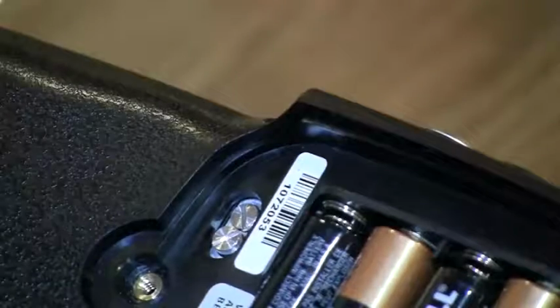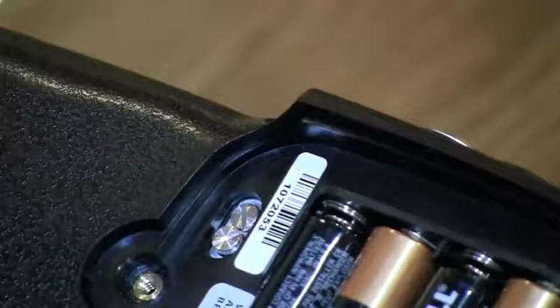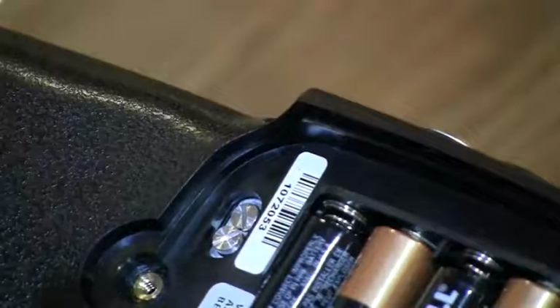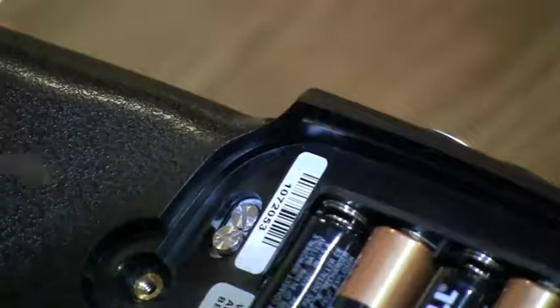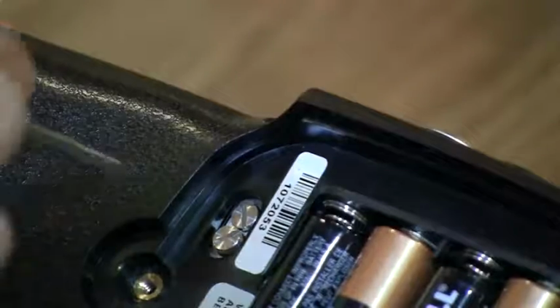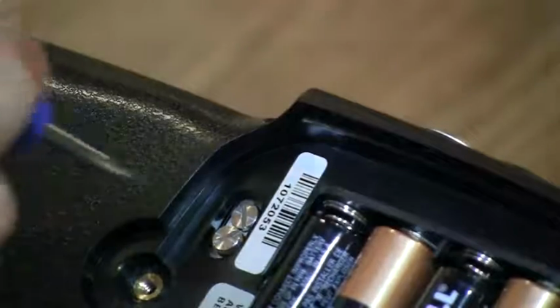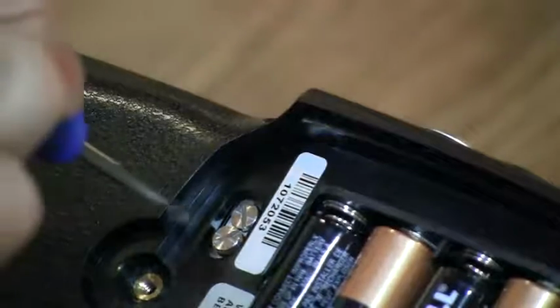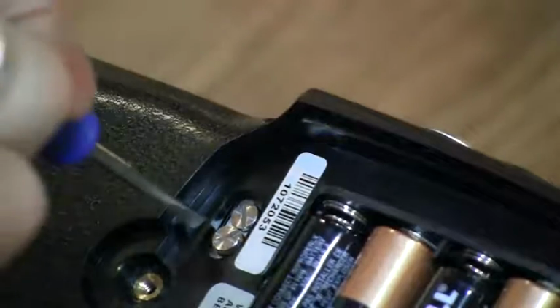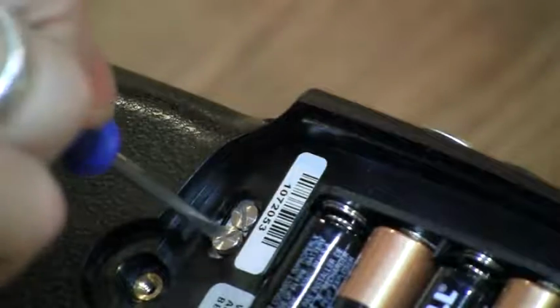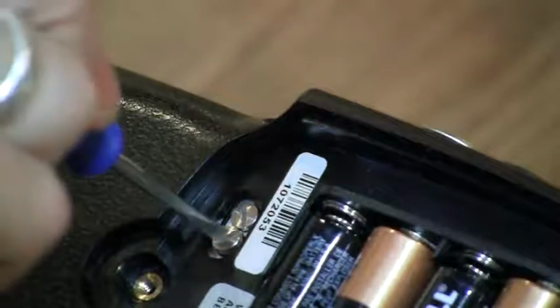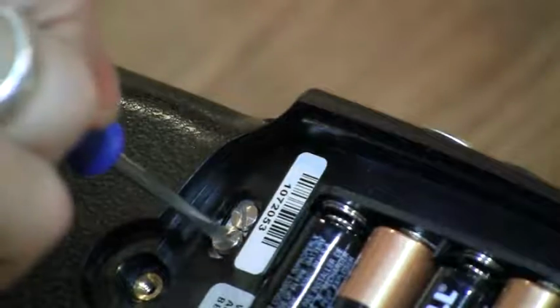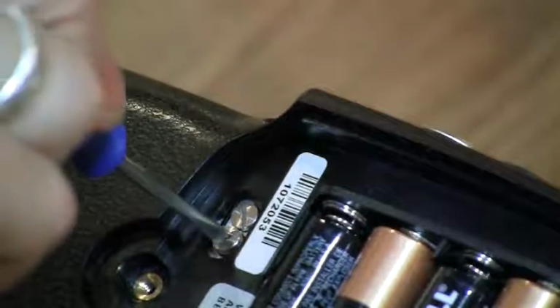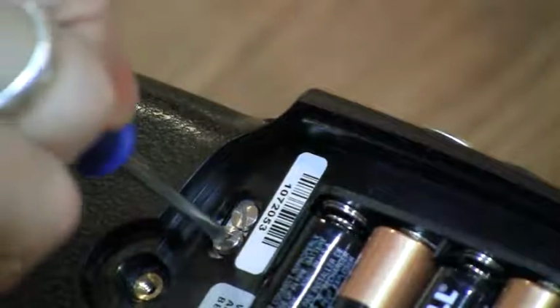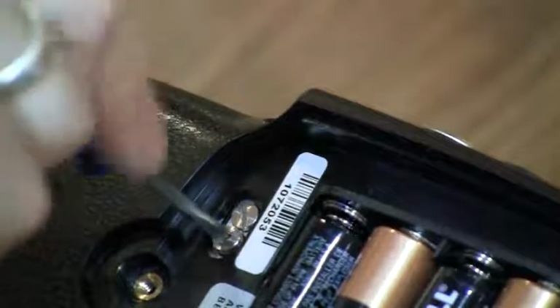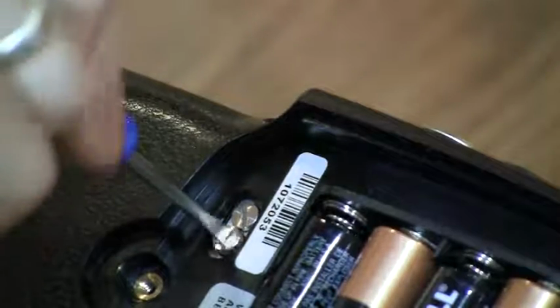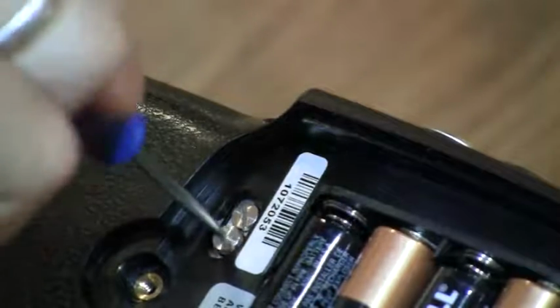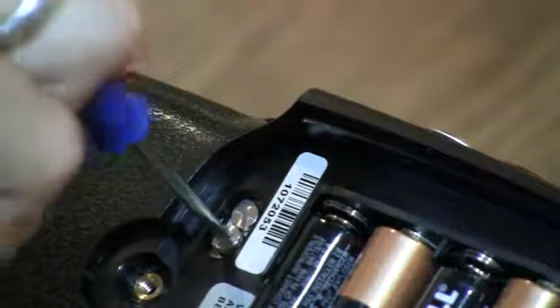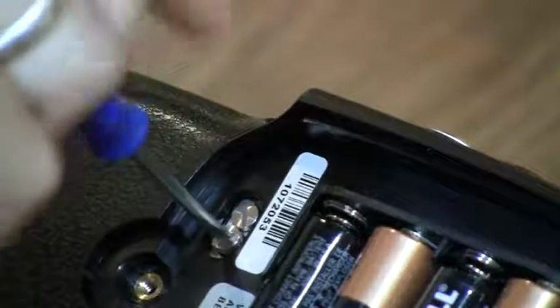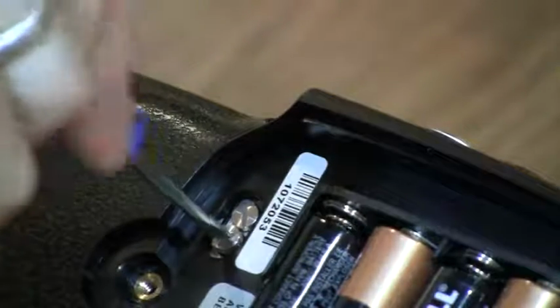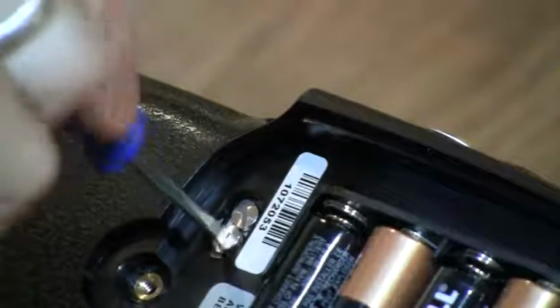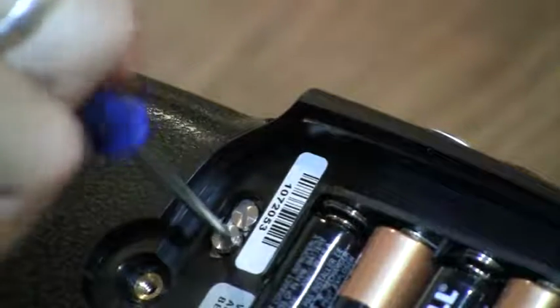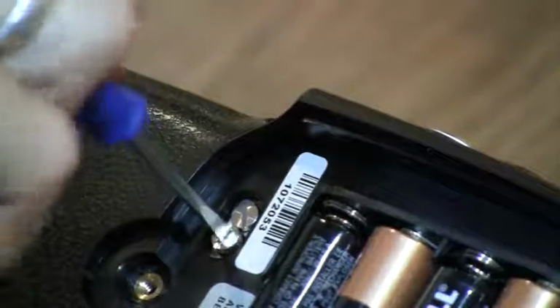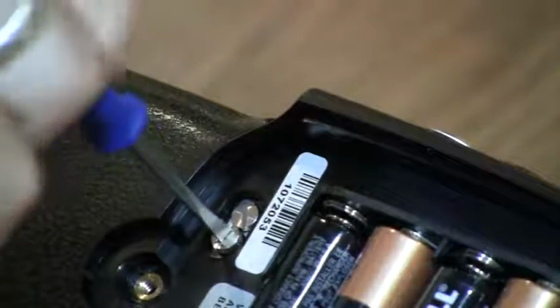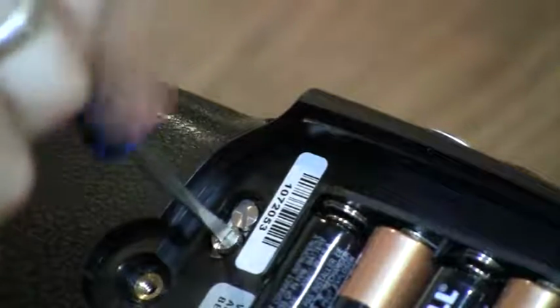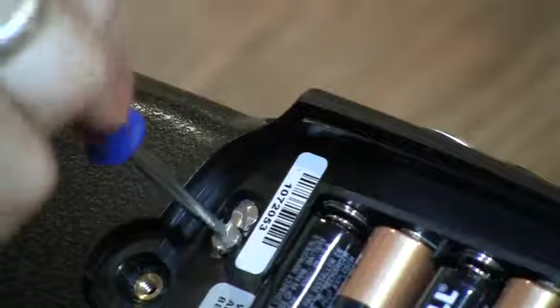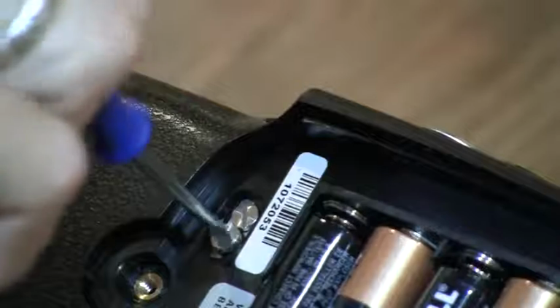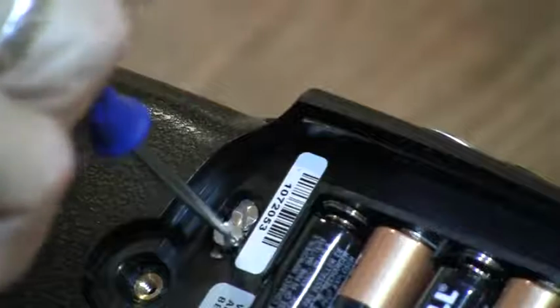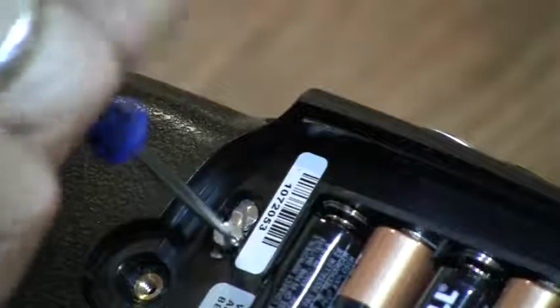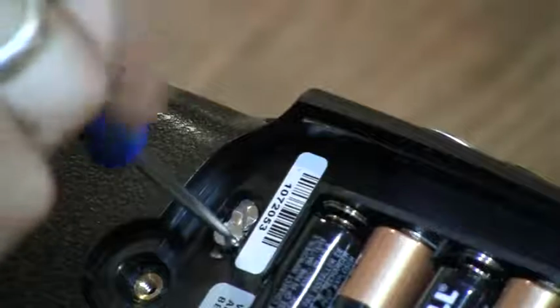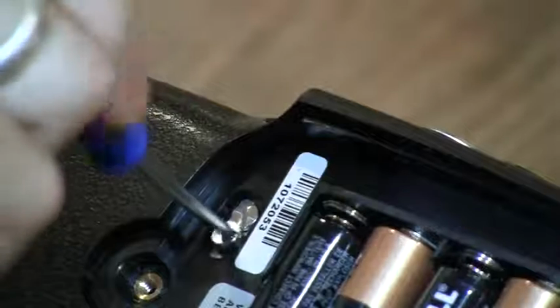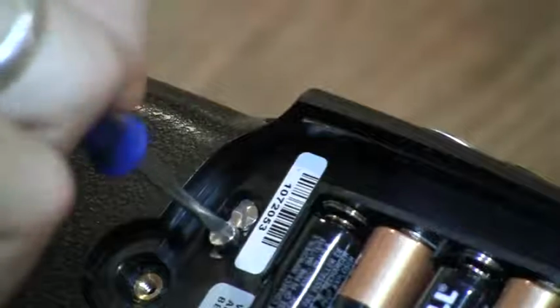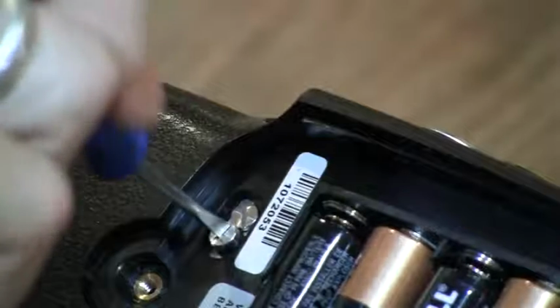Use an appropriately sized flat blade screwdriver to remove the two valve caps.